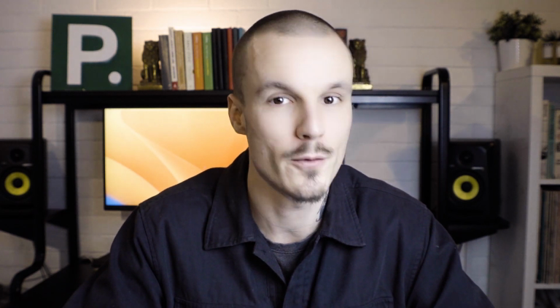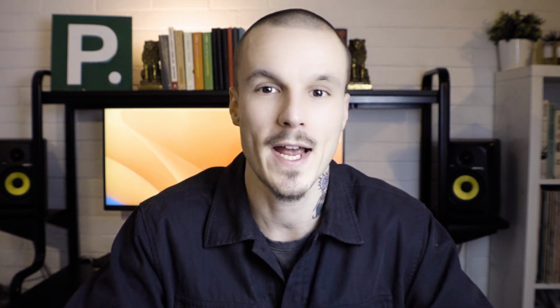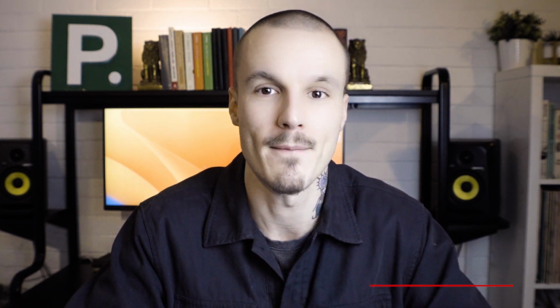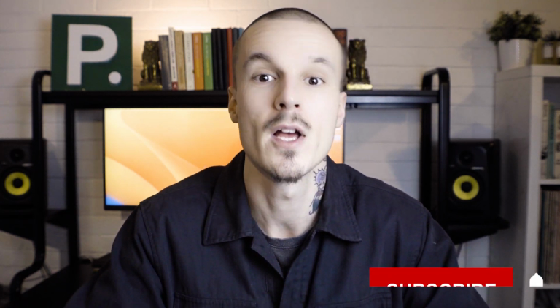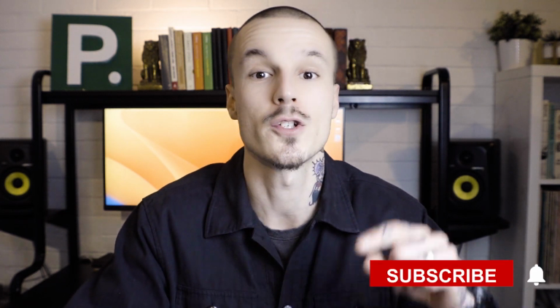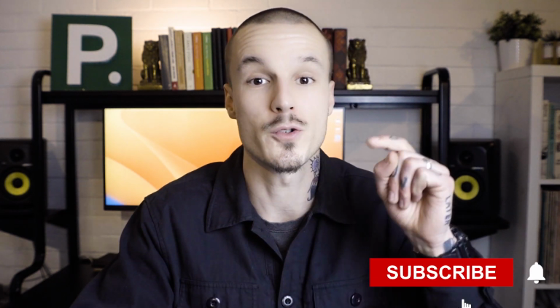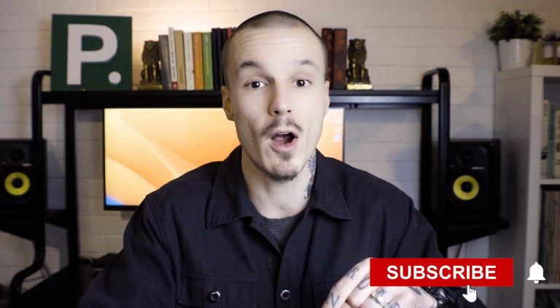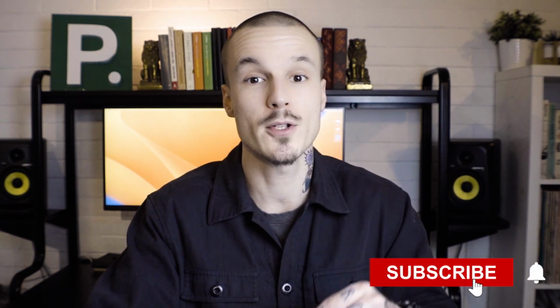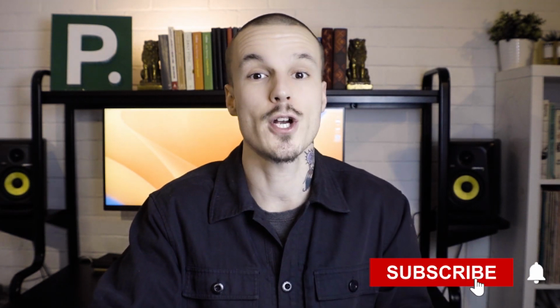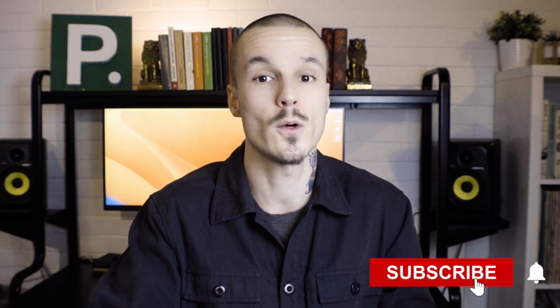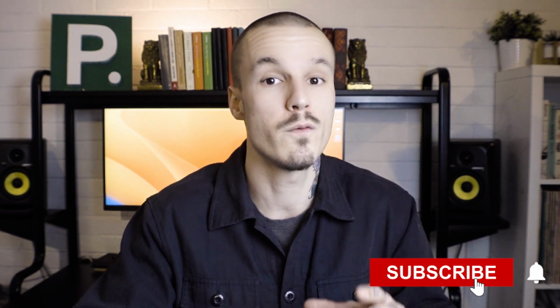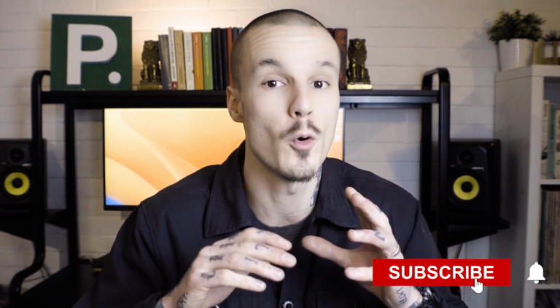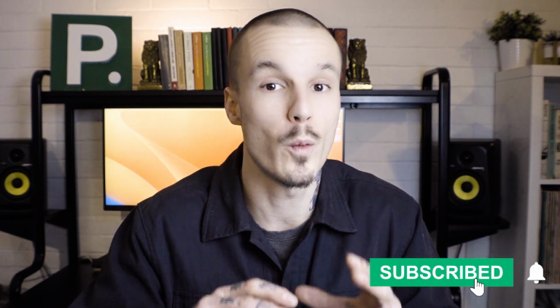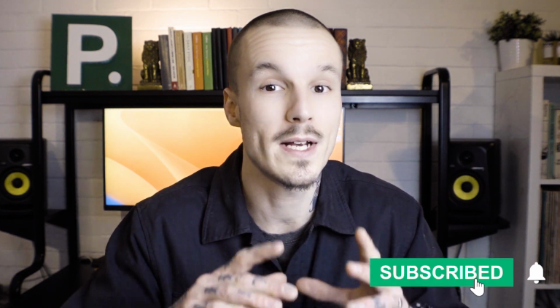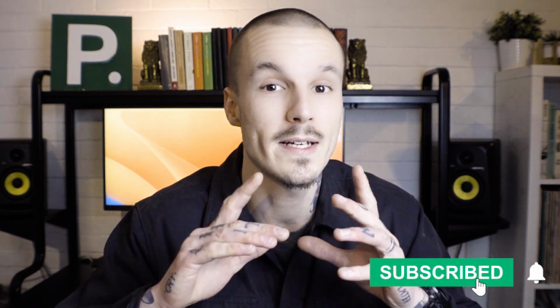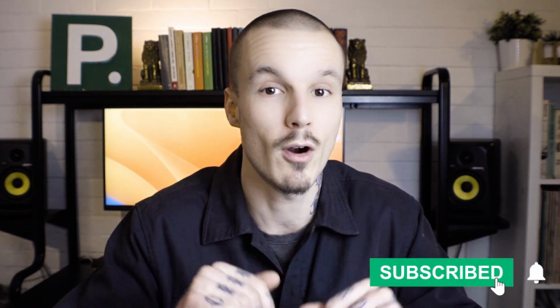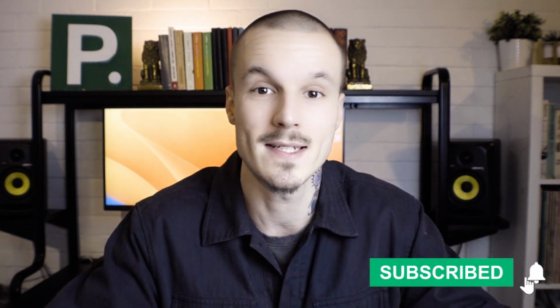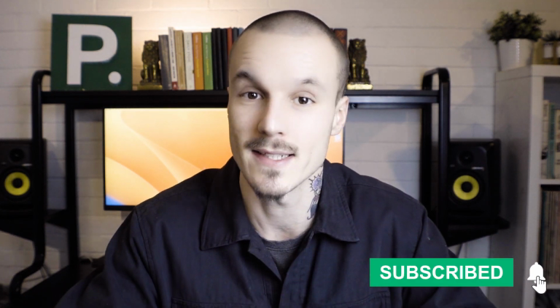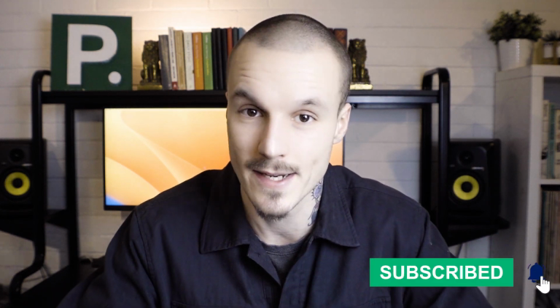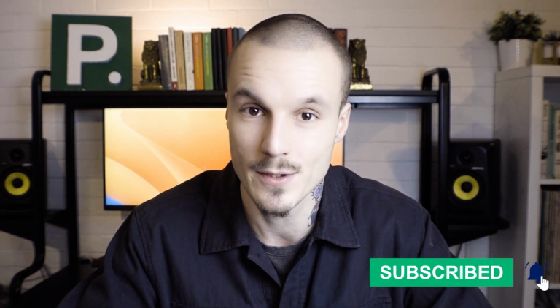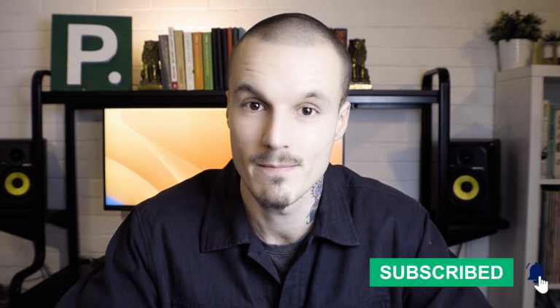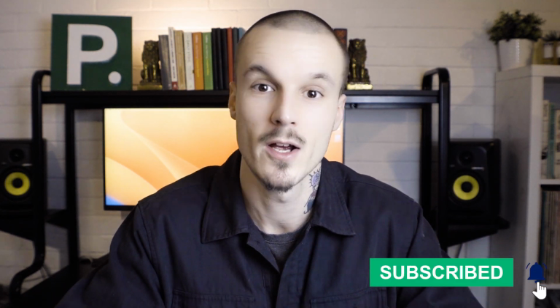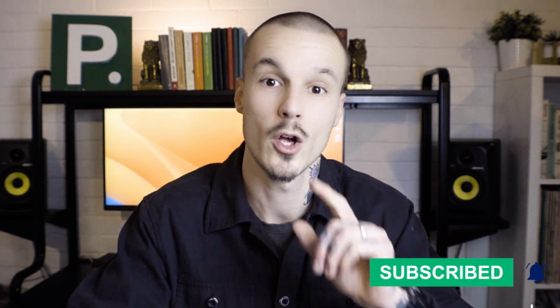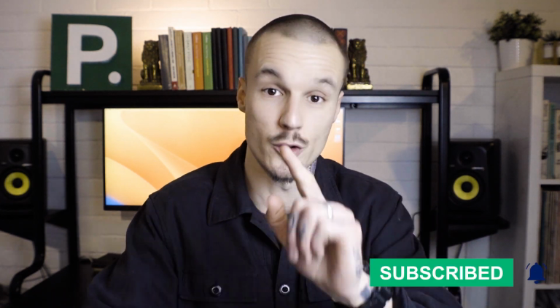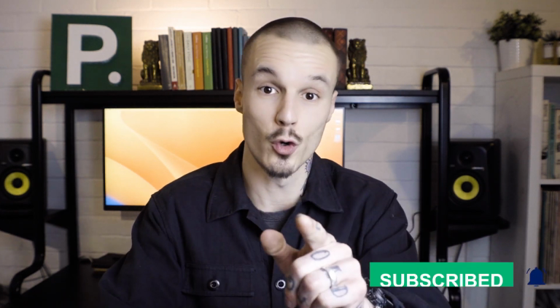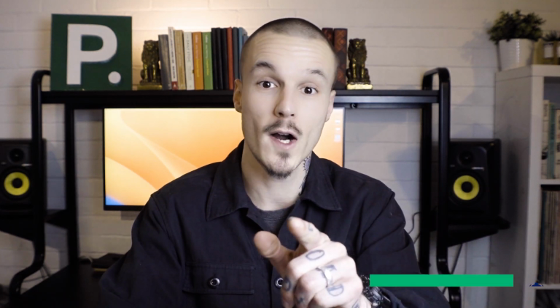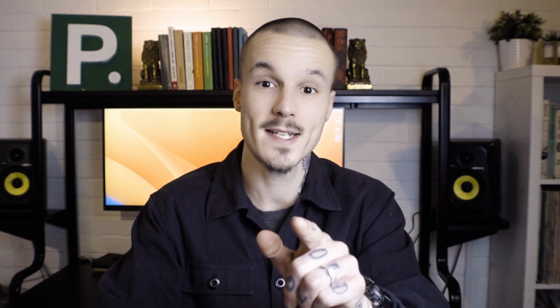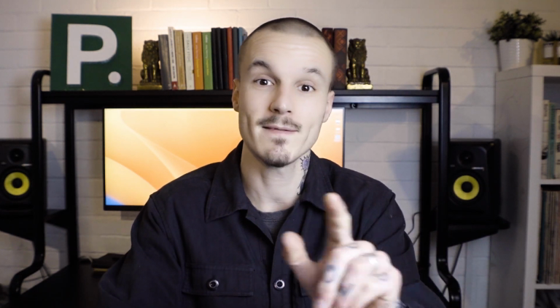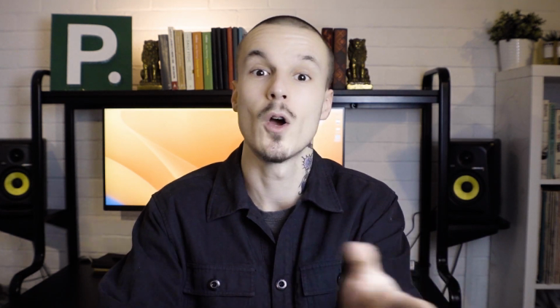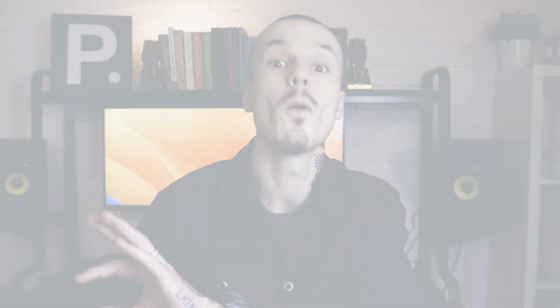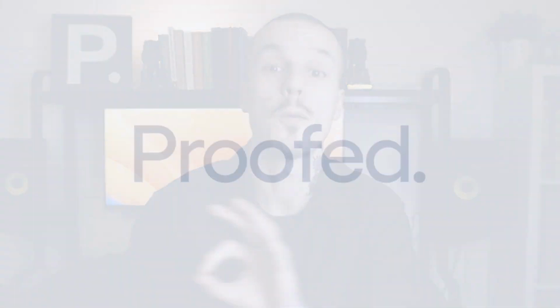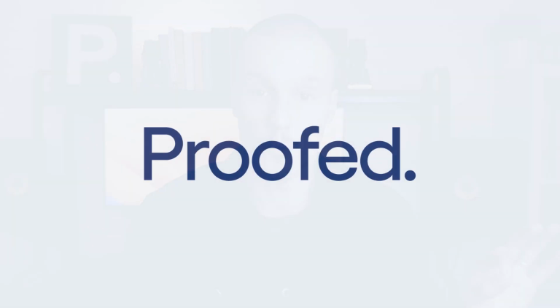And don't forget, subscribe to the channel for more weekly writing tips.